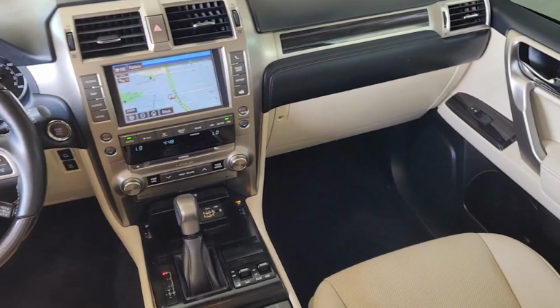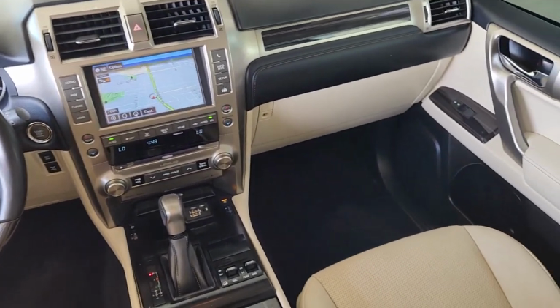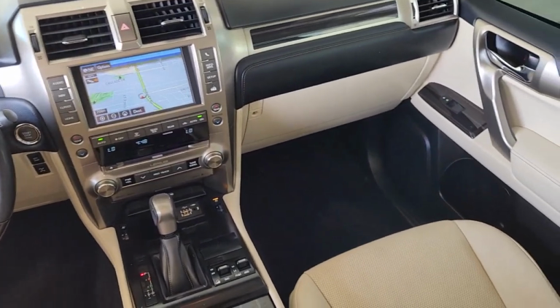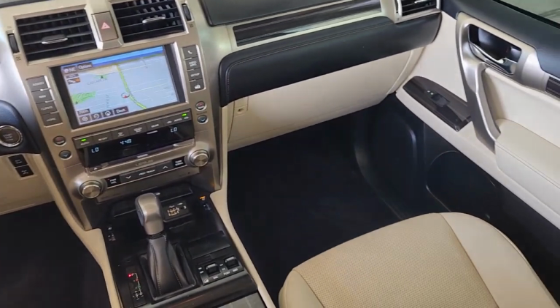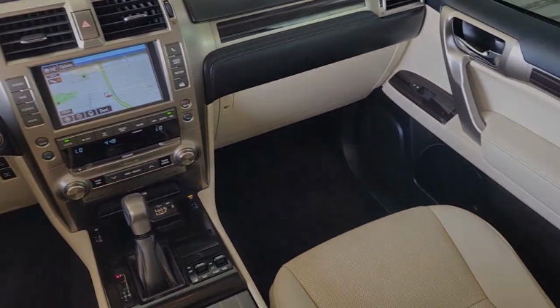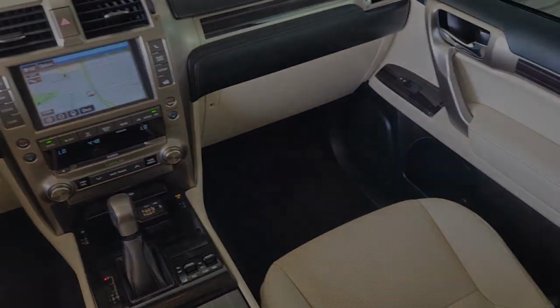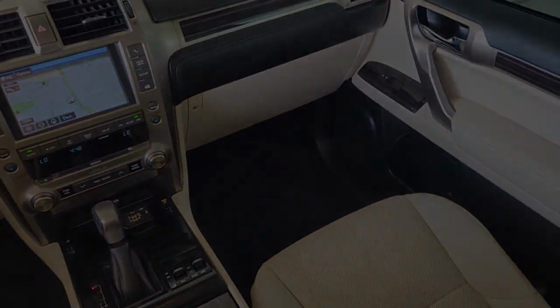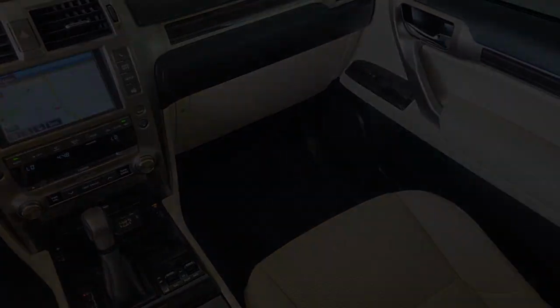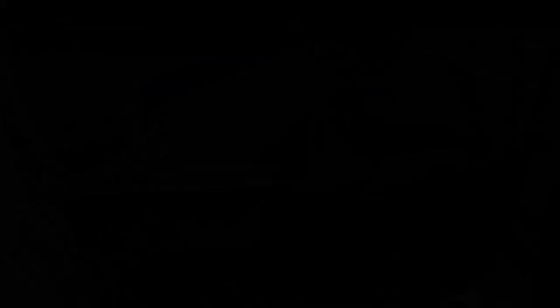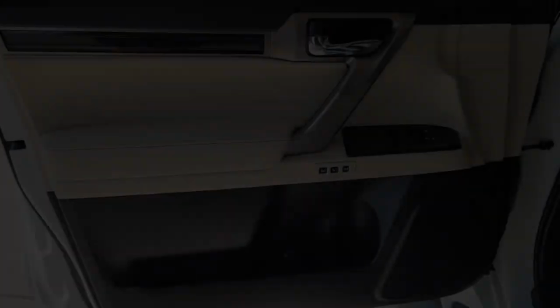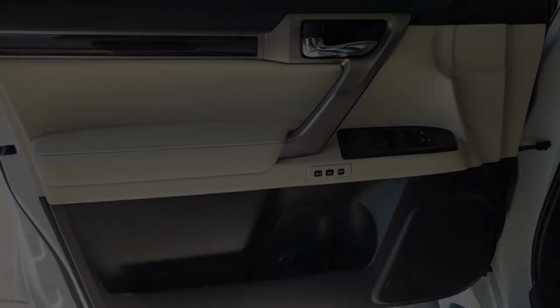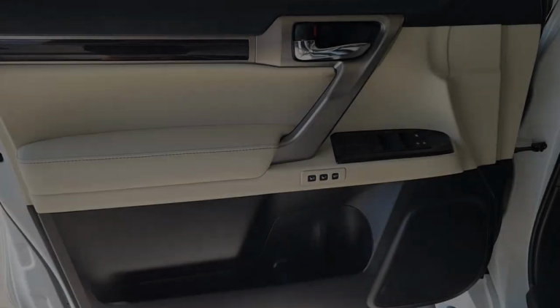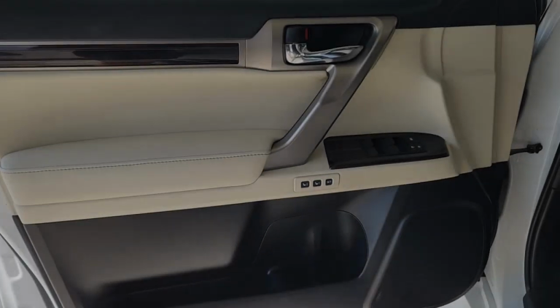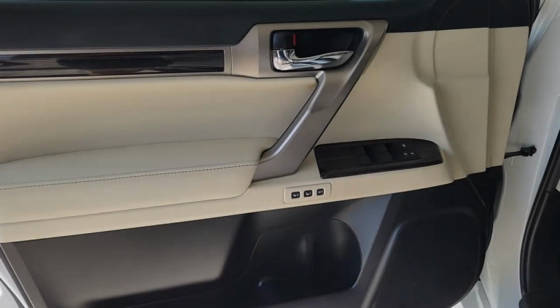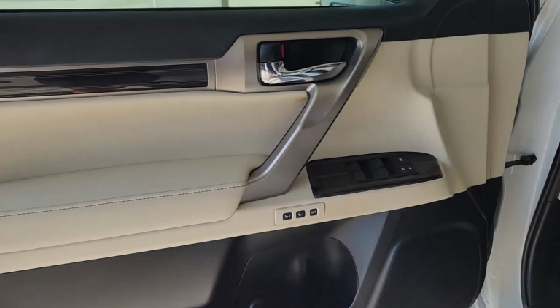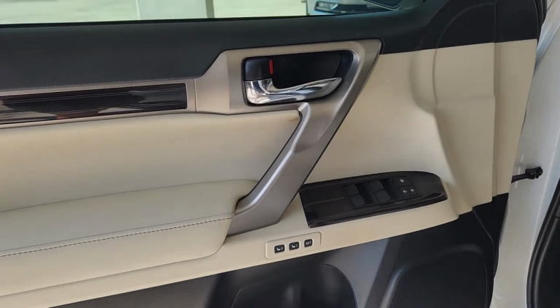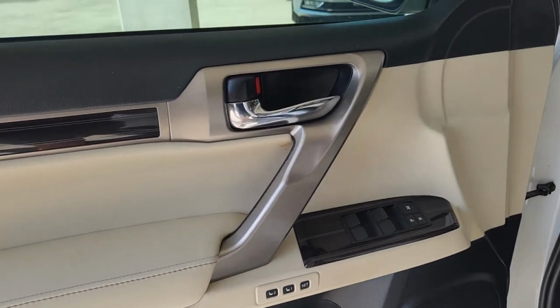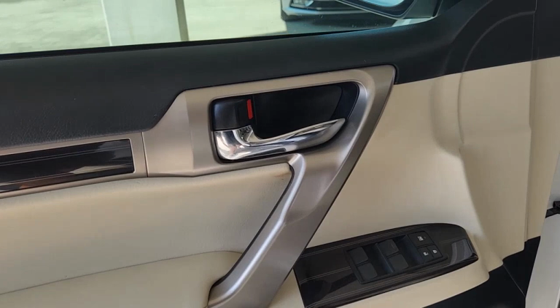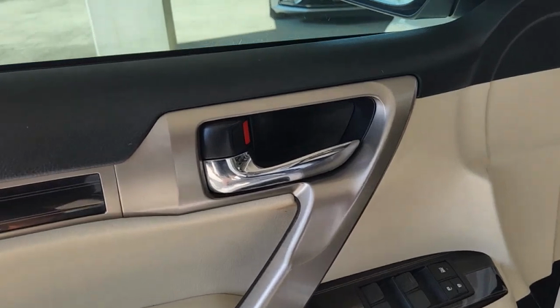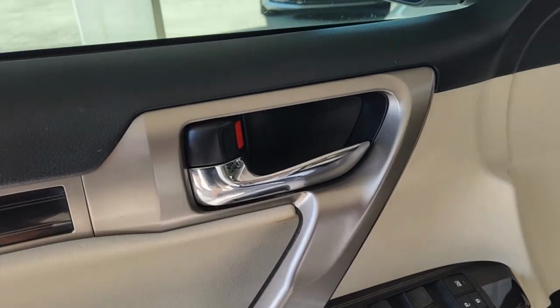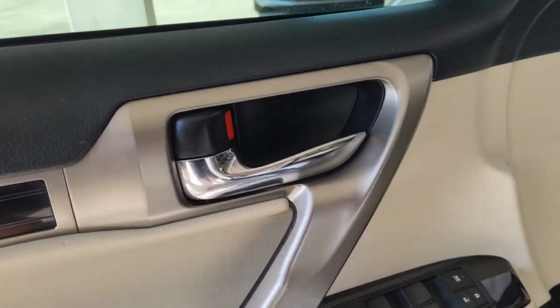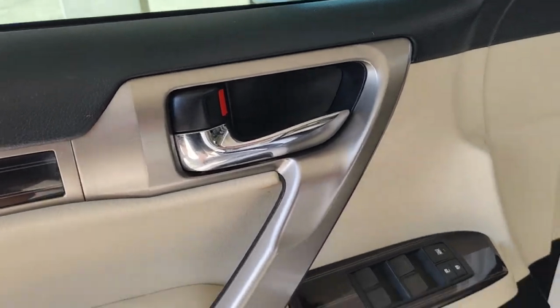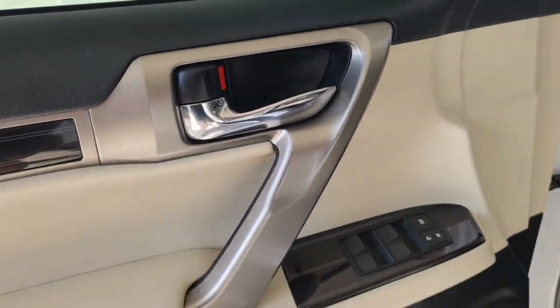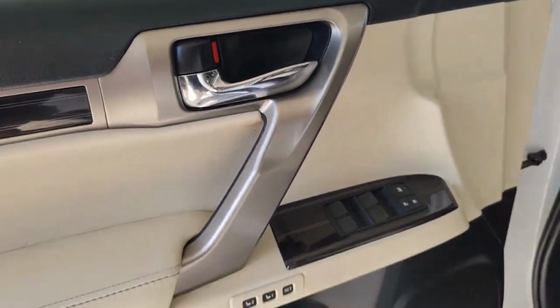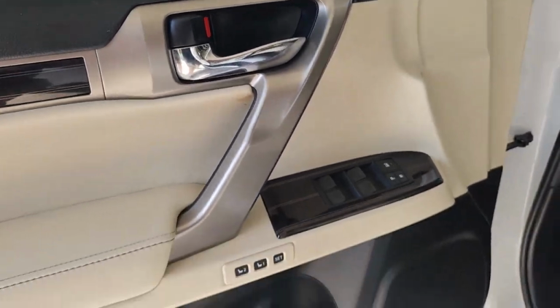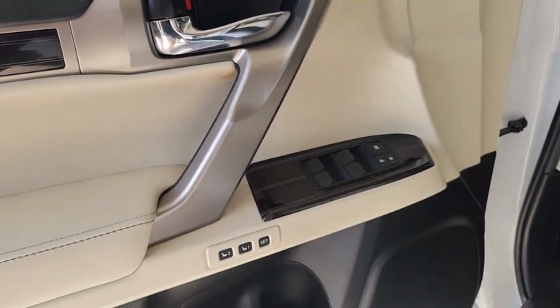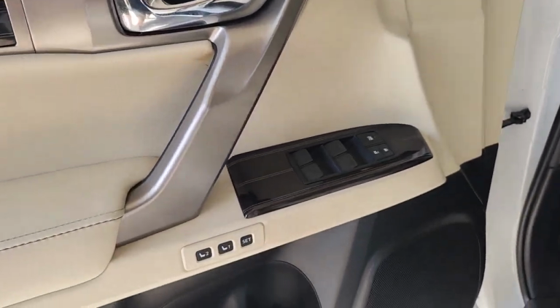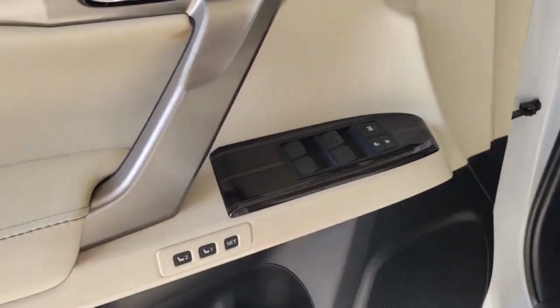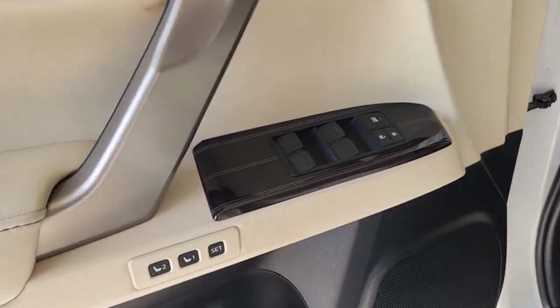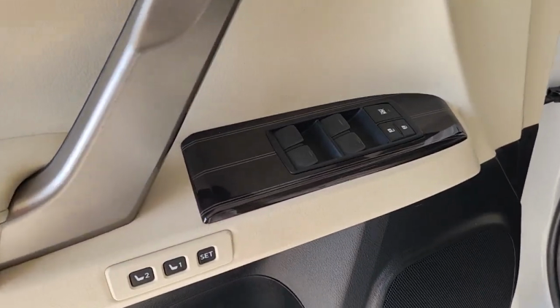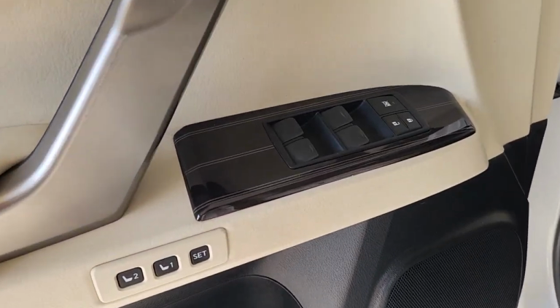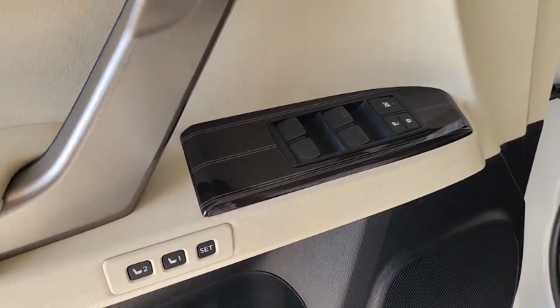Also included: aluminum wheels, third-row seat, electronic stability control, and steering wheel audio controls.